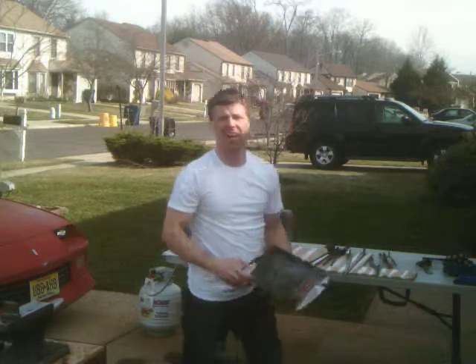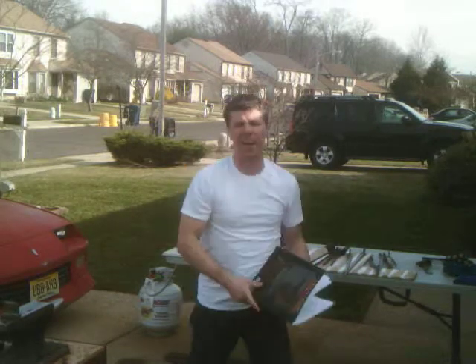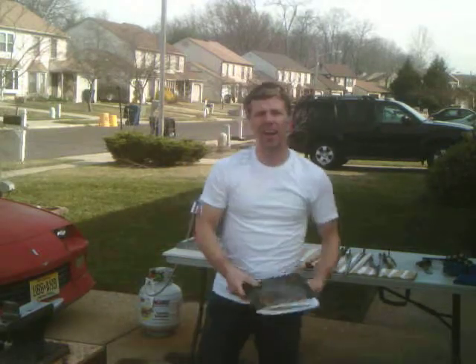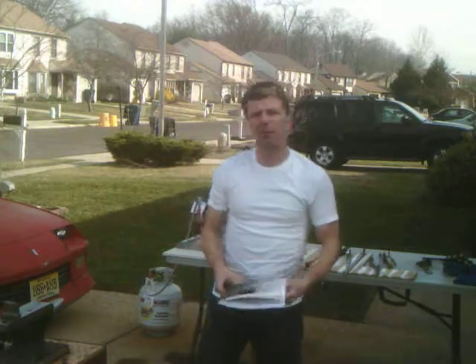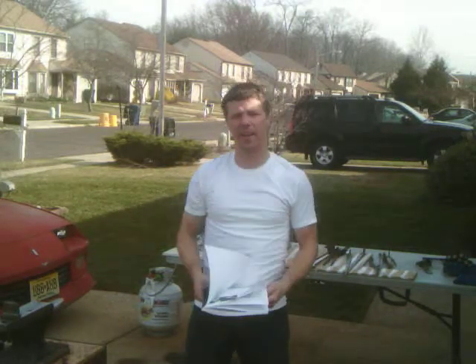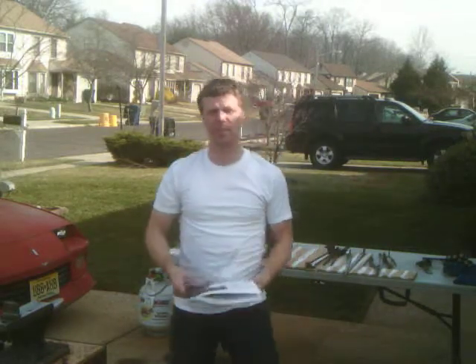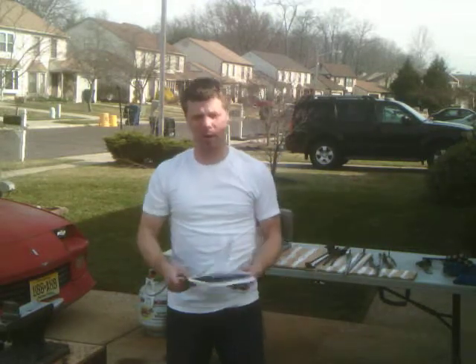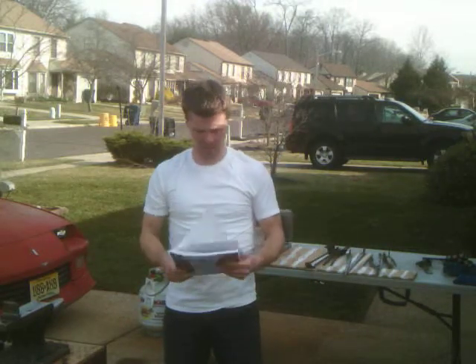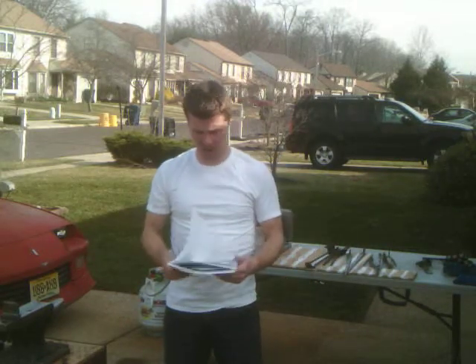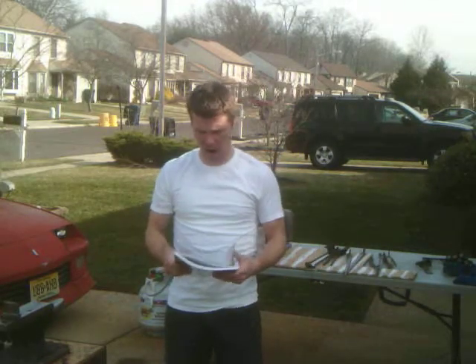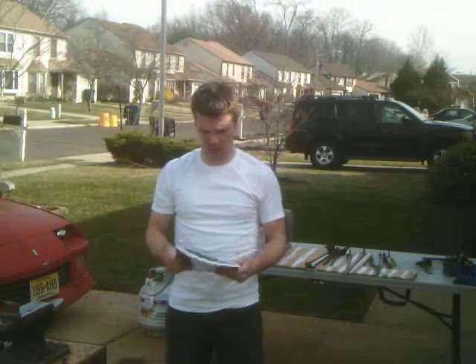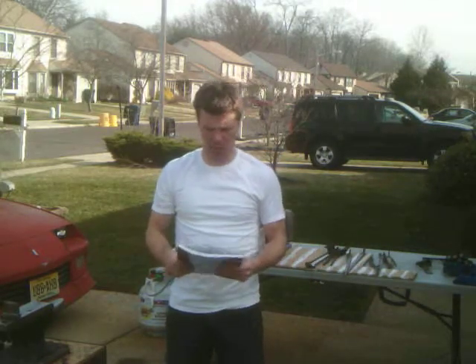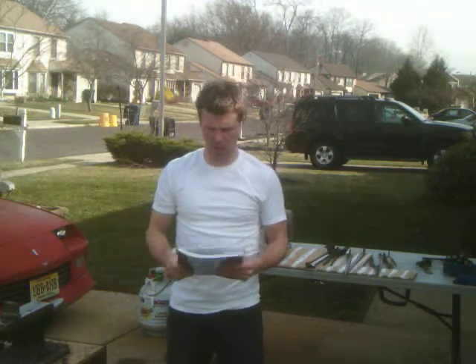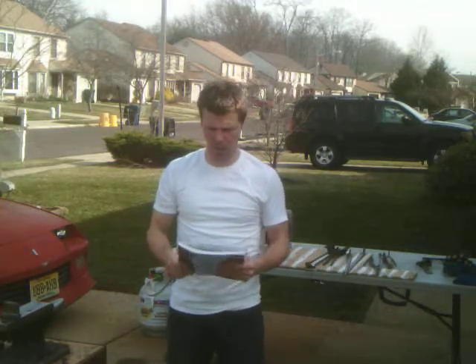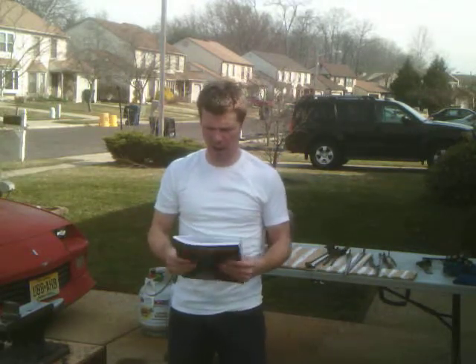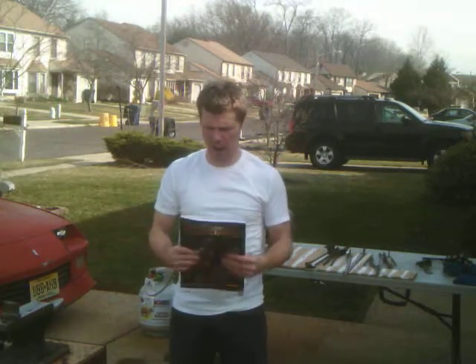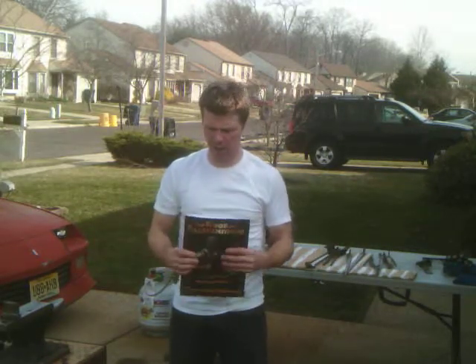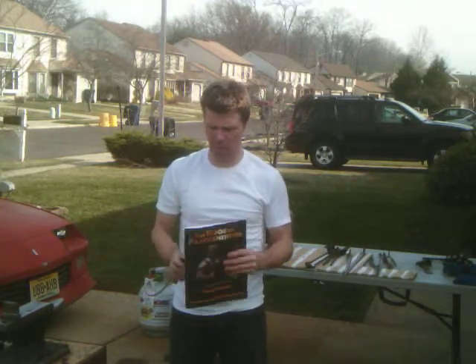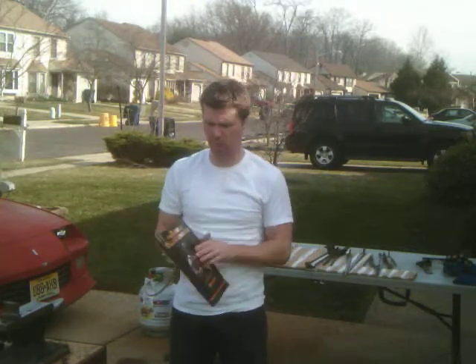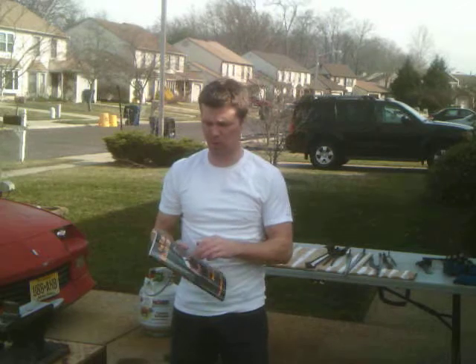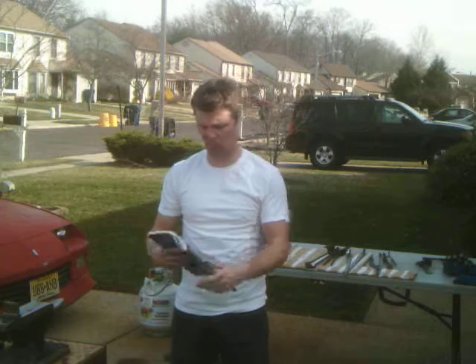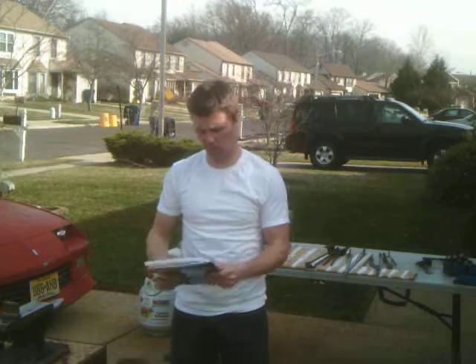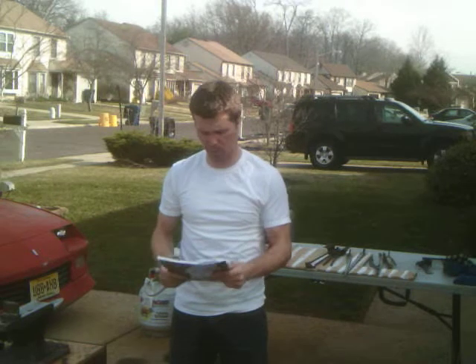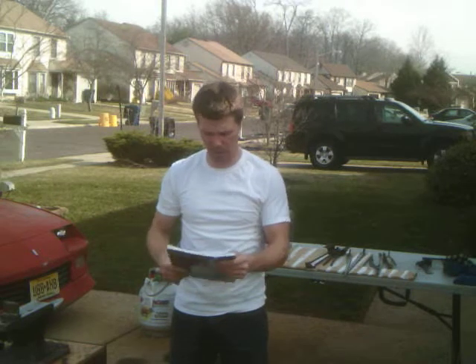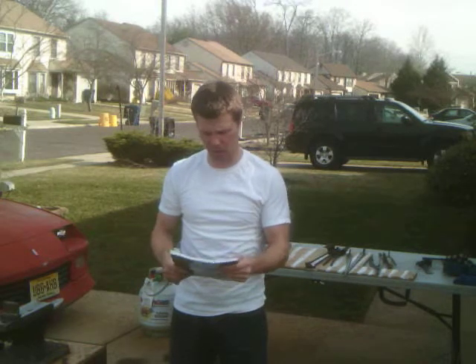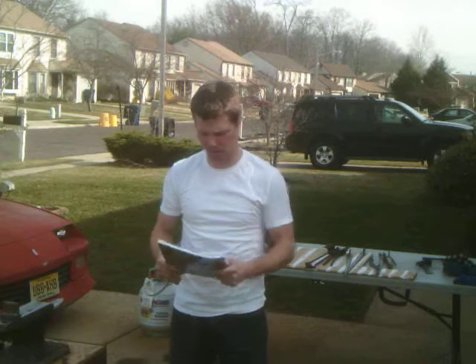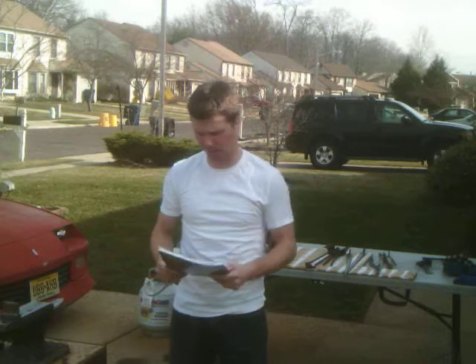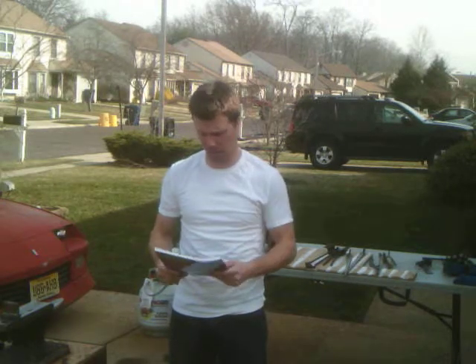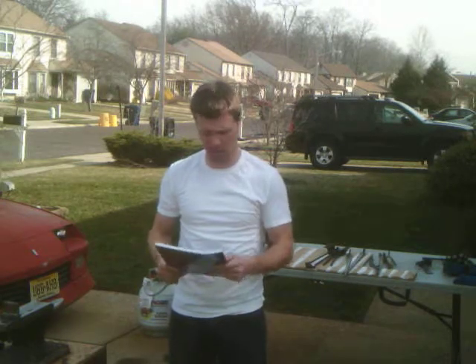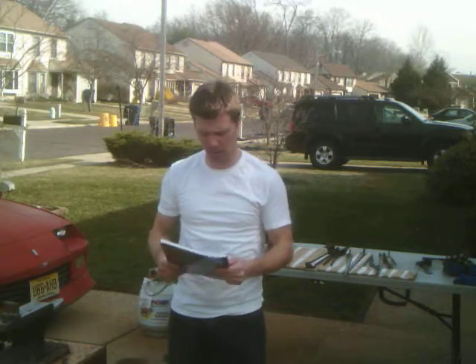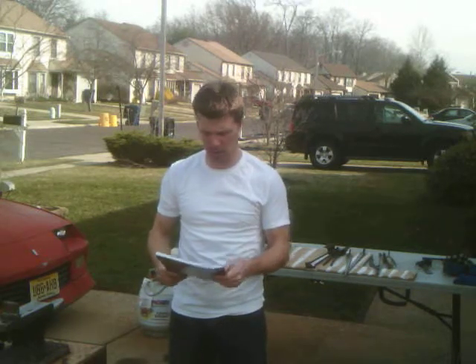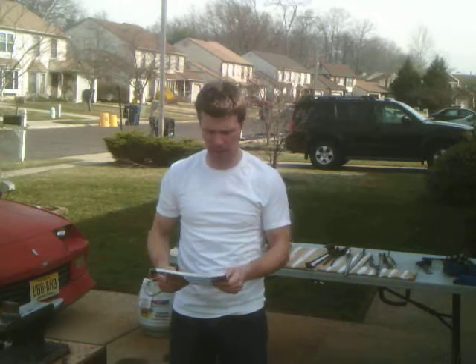Hey everybody, how's it going? Alright, so I got some tips for beginners, from a beginner's perspective.